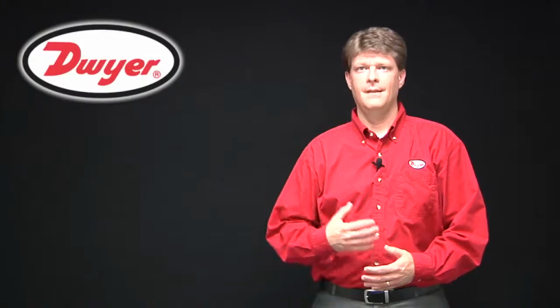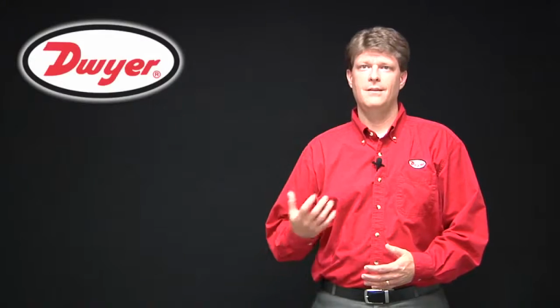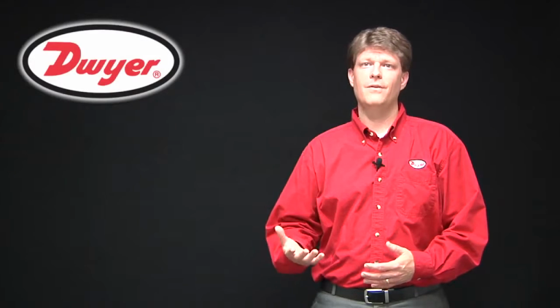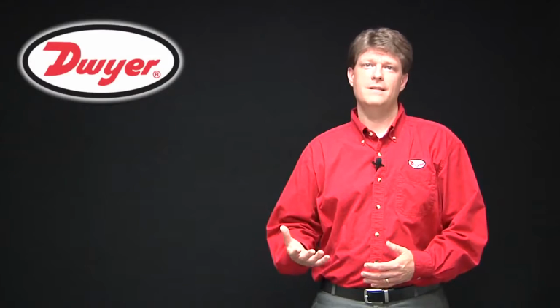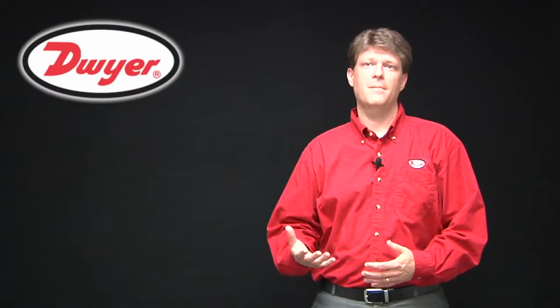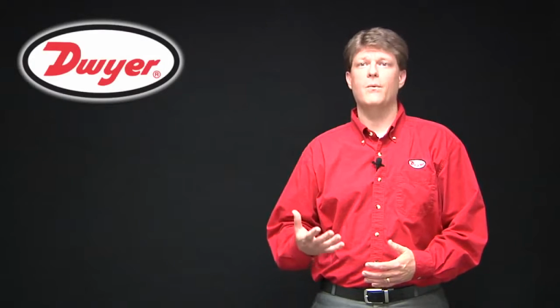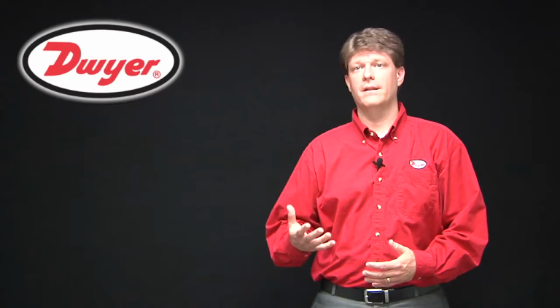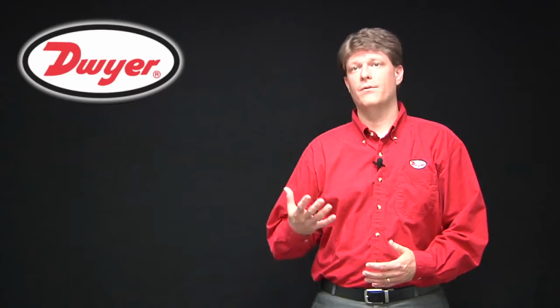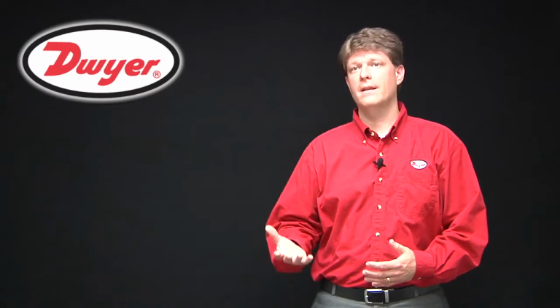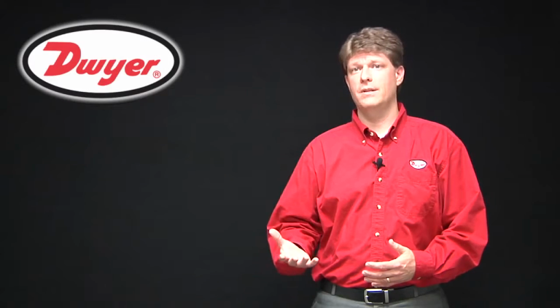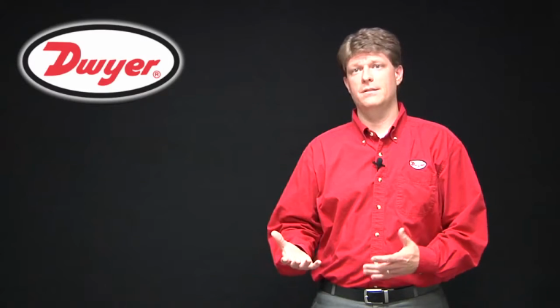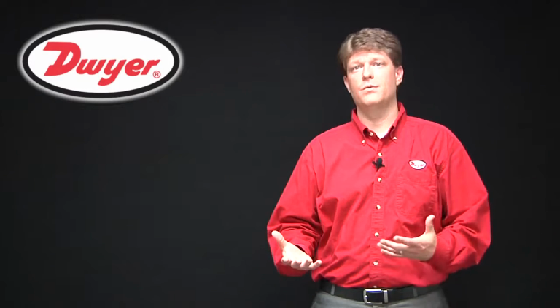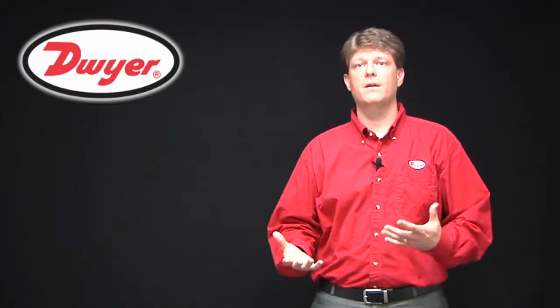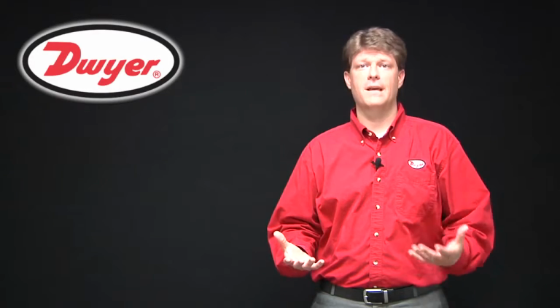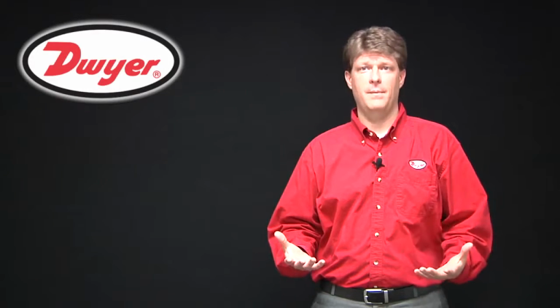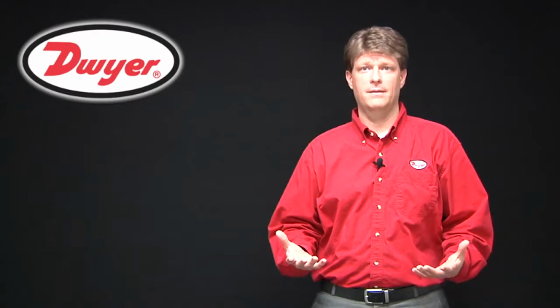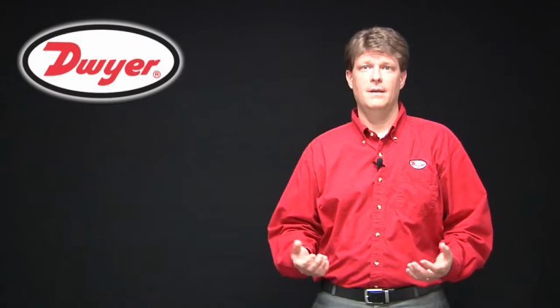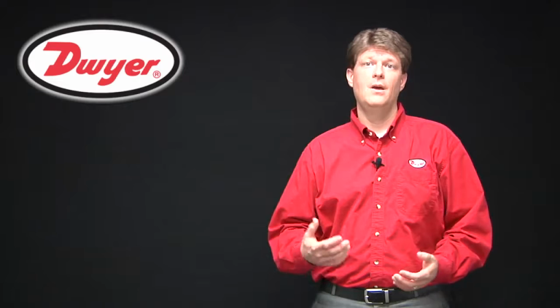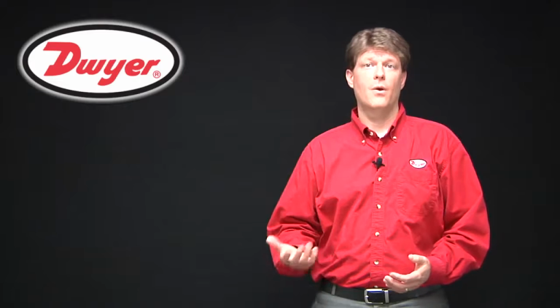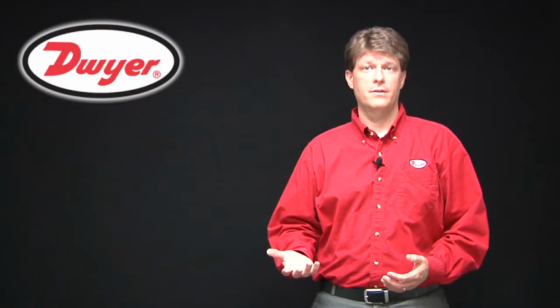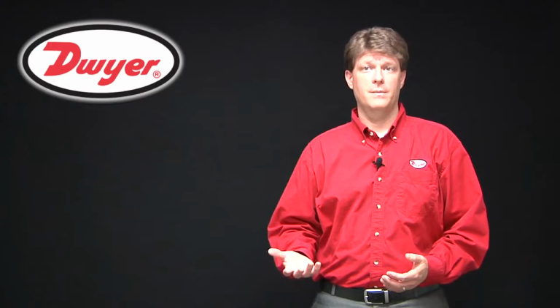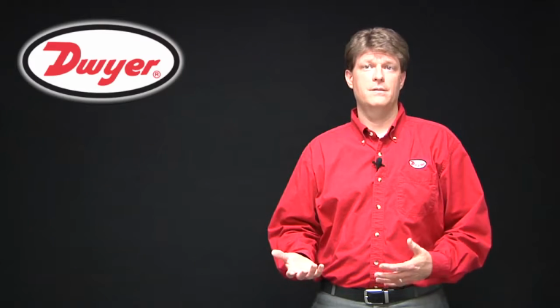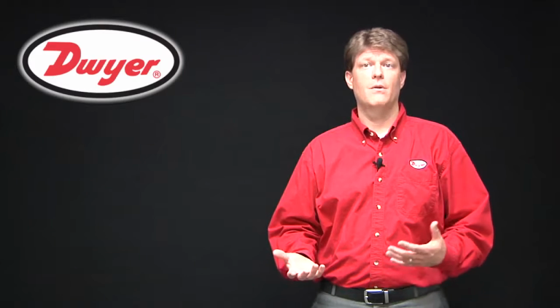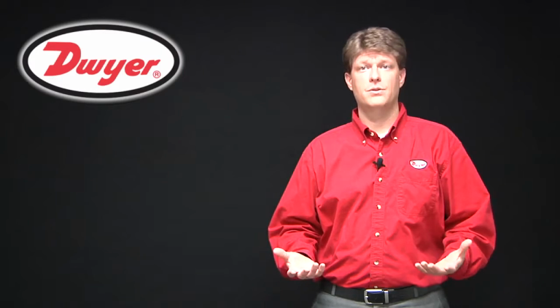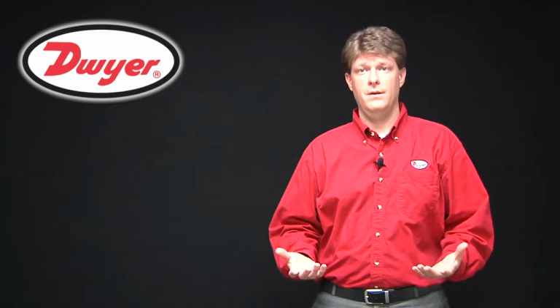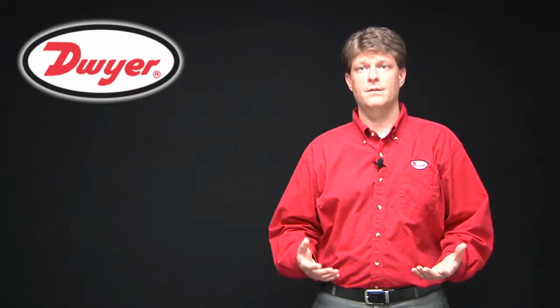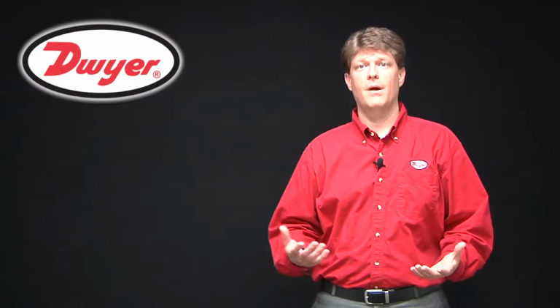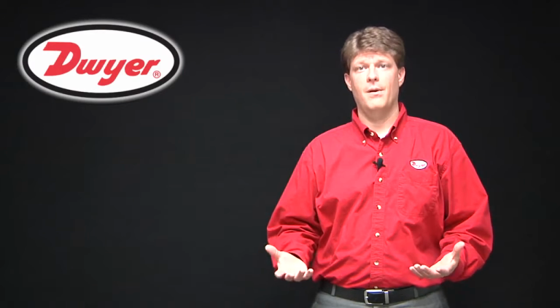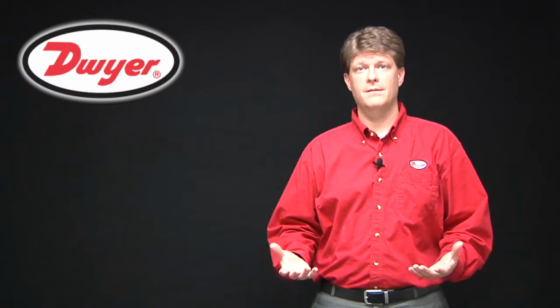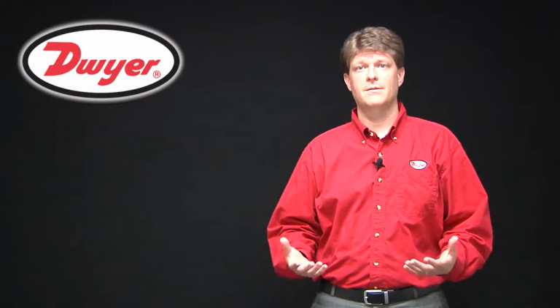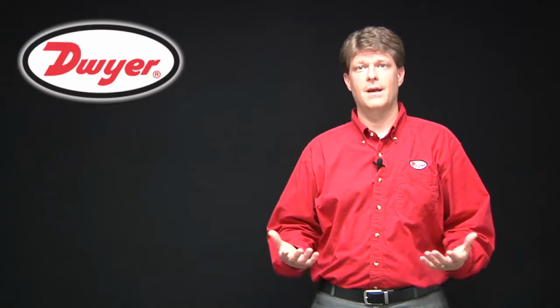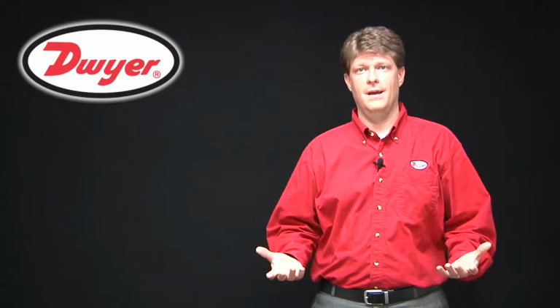Don't forget to check back weekly for regular editions of Dwyer Tech Inspects. Dwyer Instruments — right choice, right price, right now.